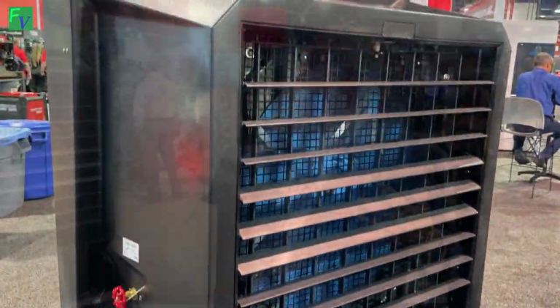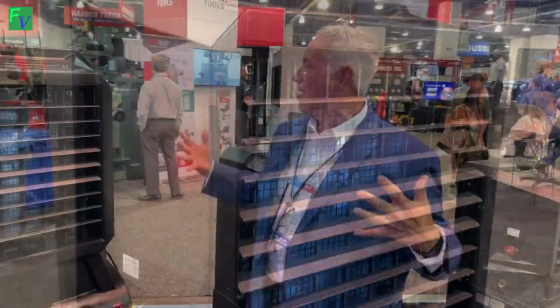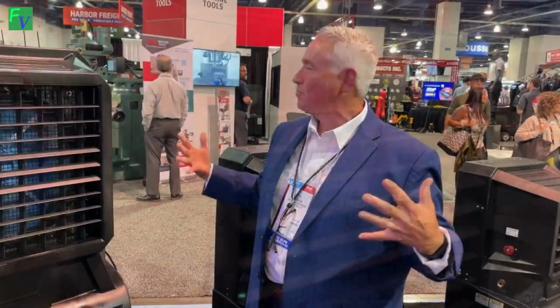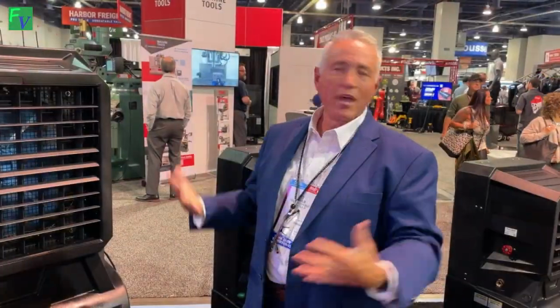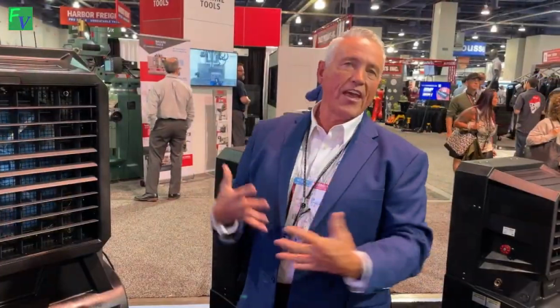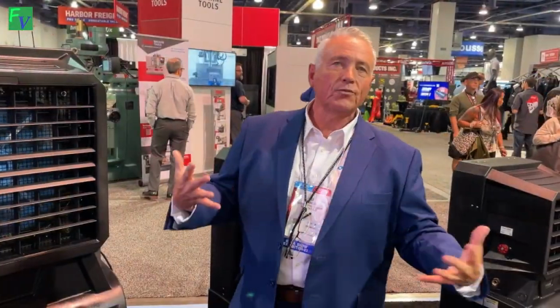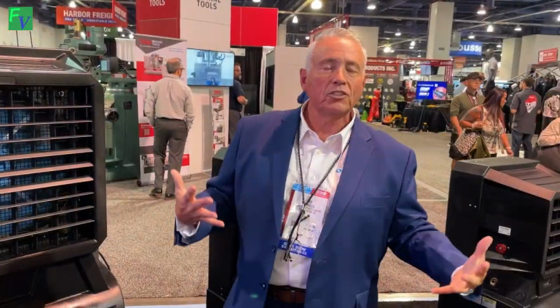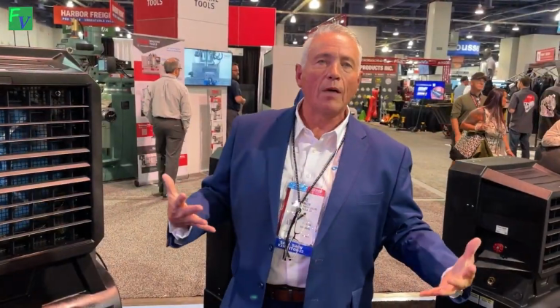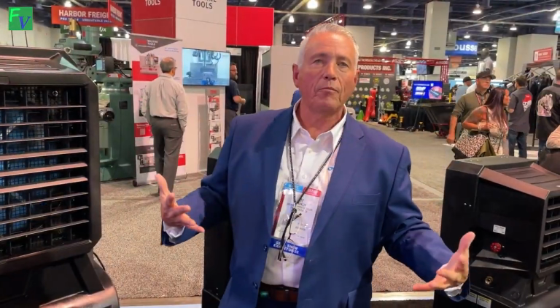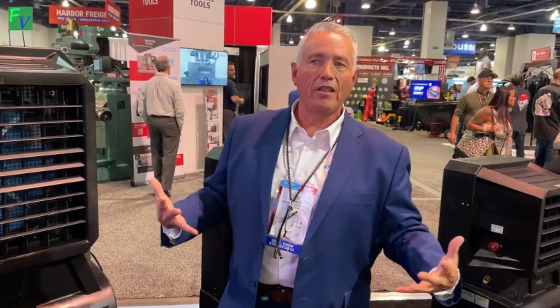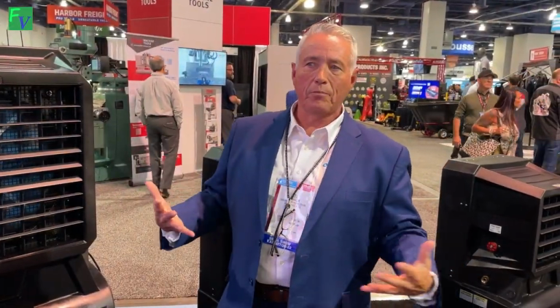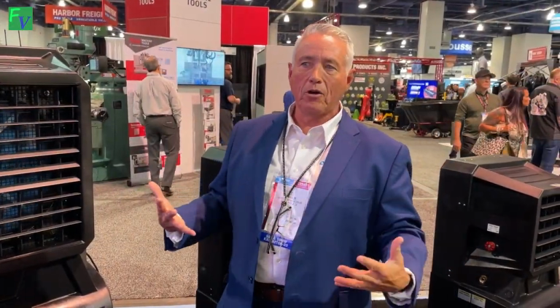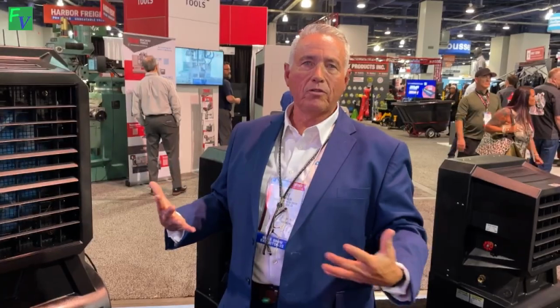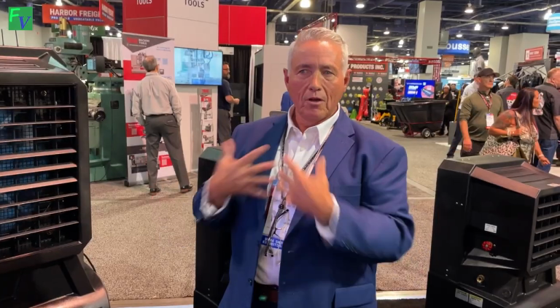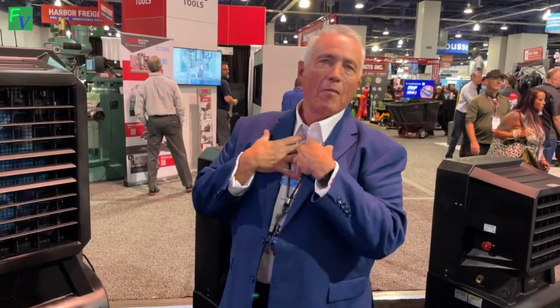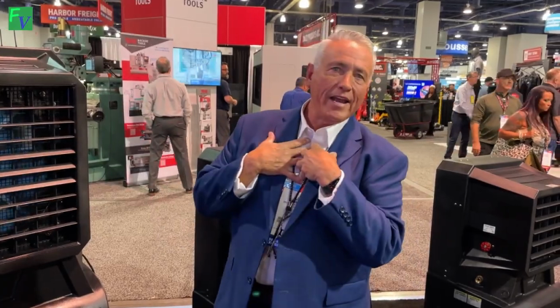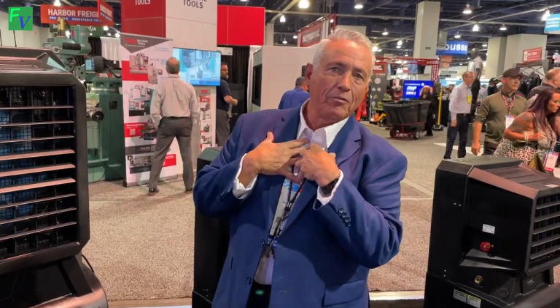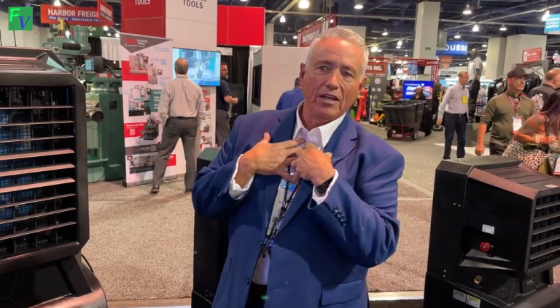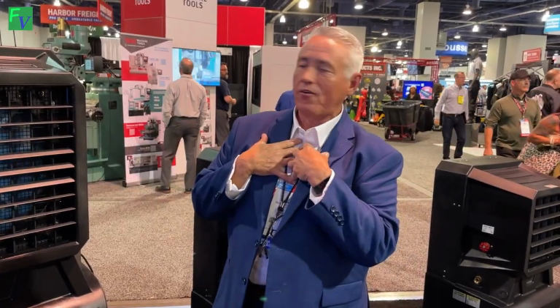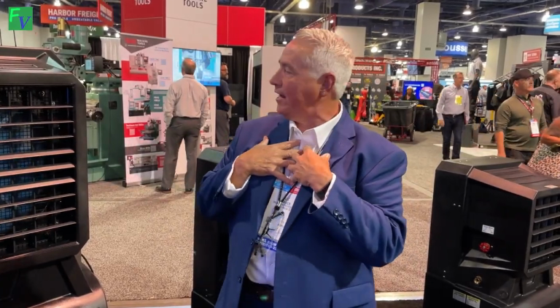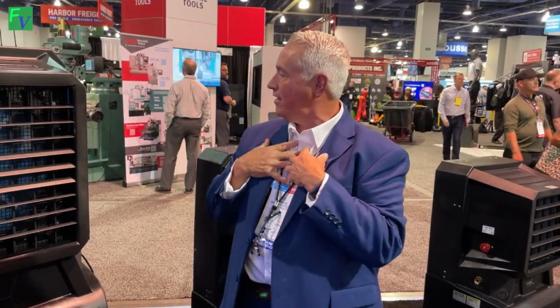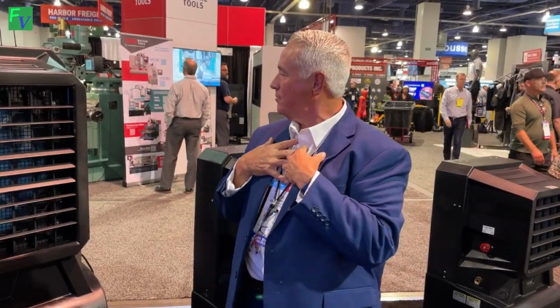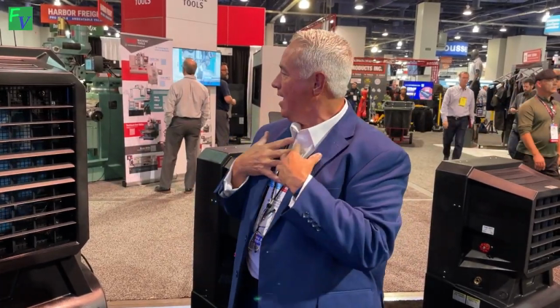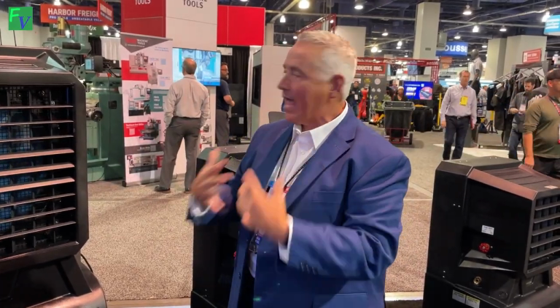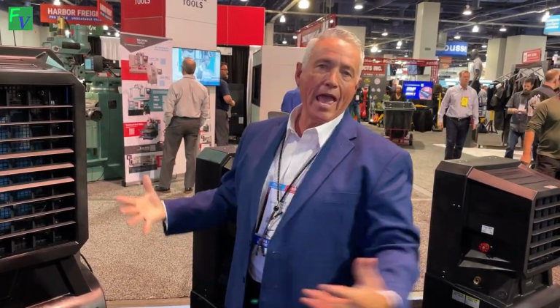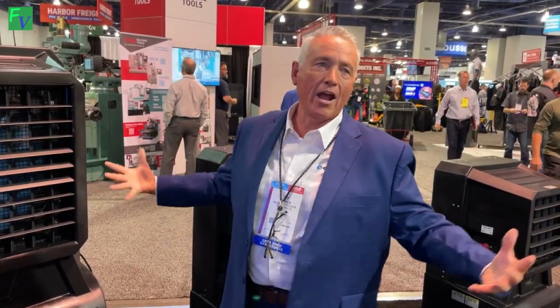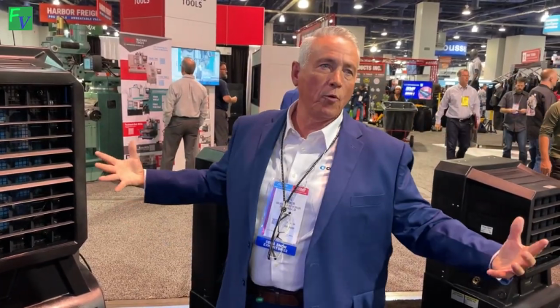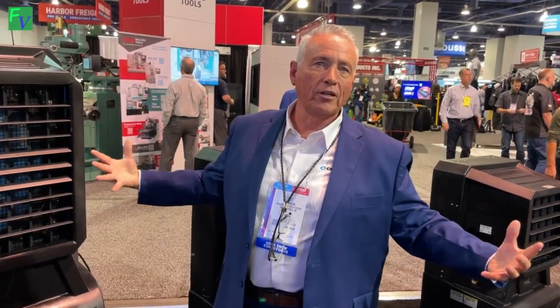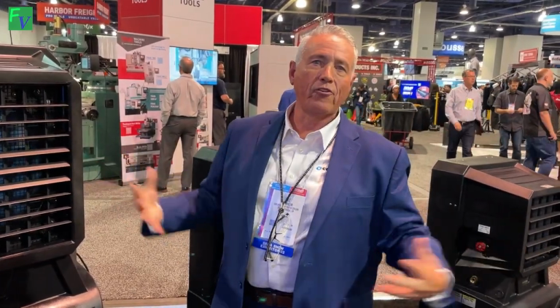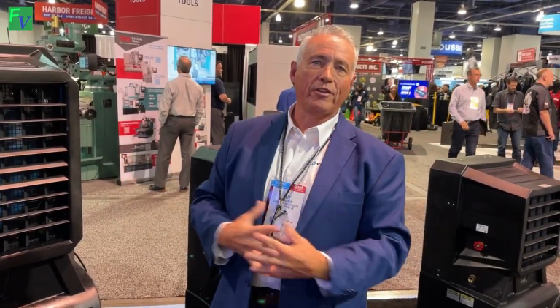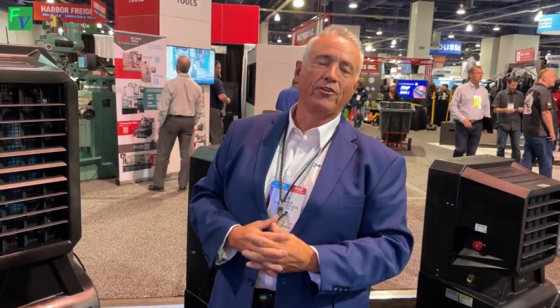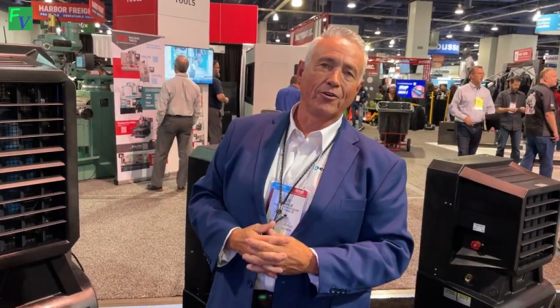Thanks for stopping by the booth. My name is Lee Franklin and I hope you enjoyed the tour.